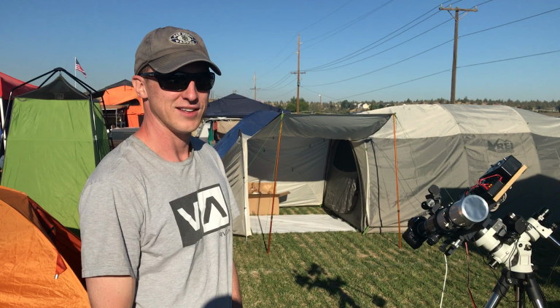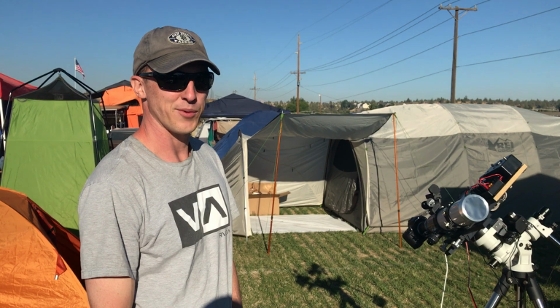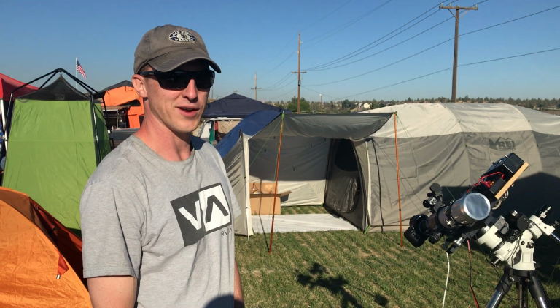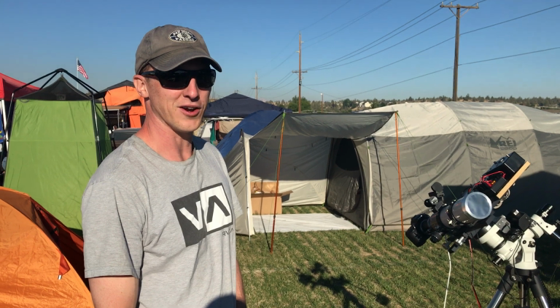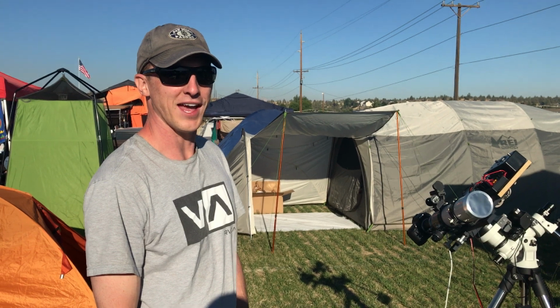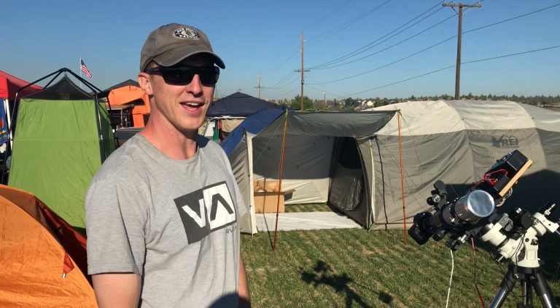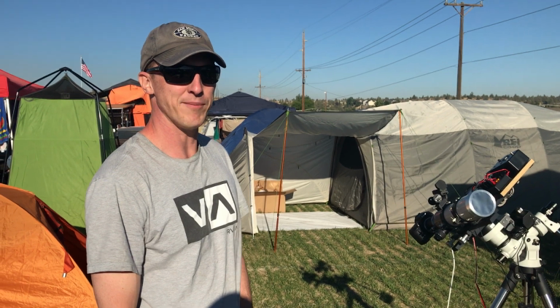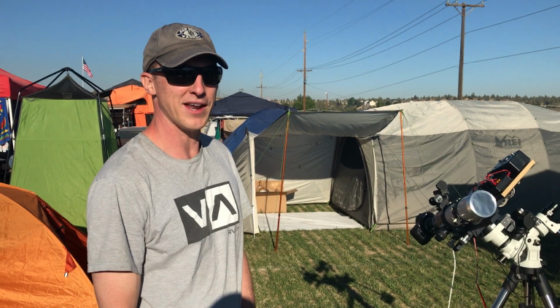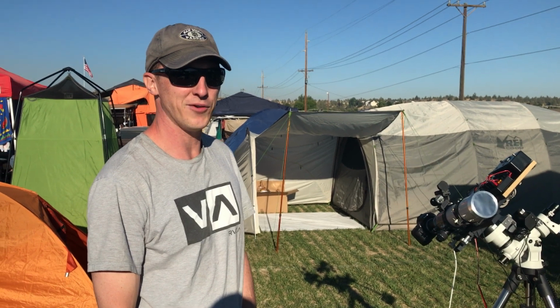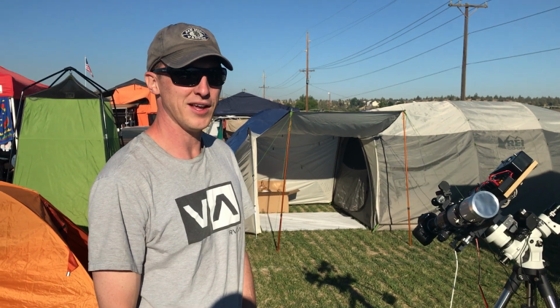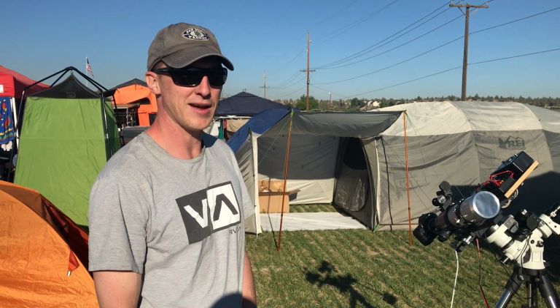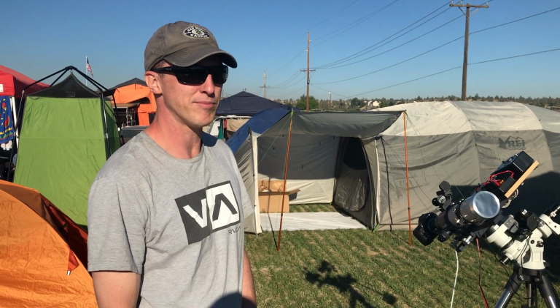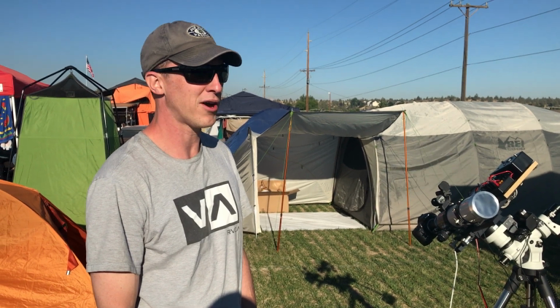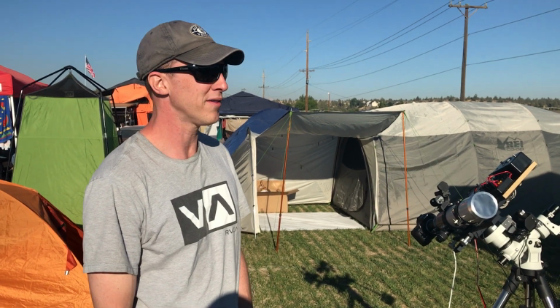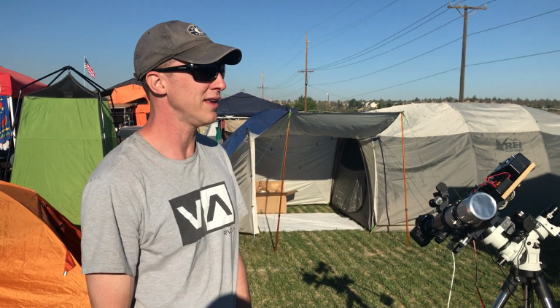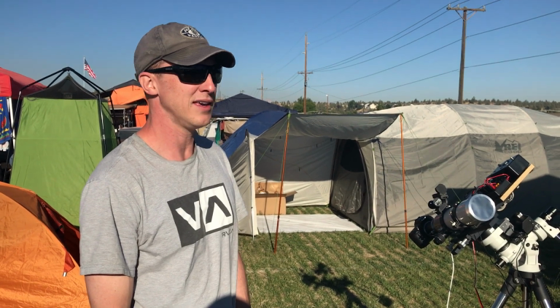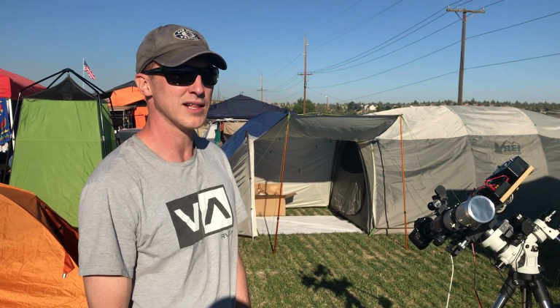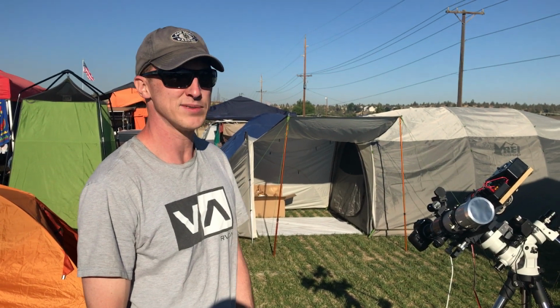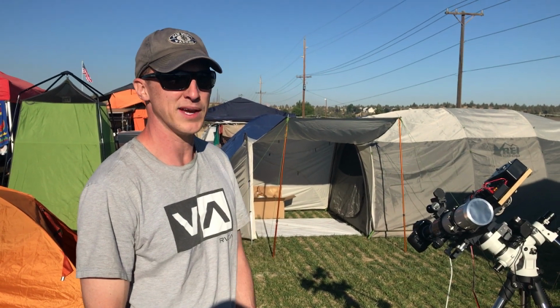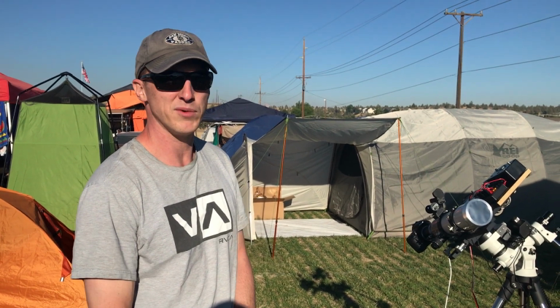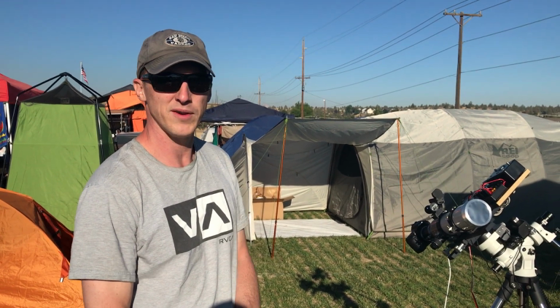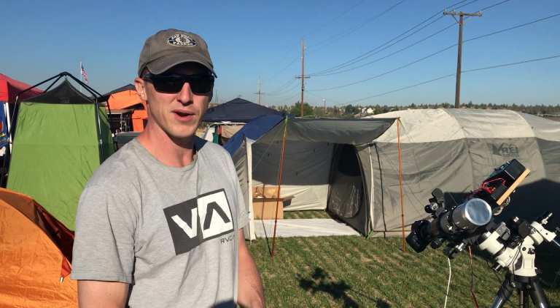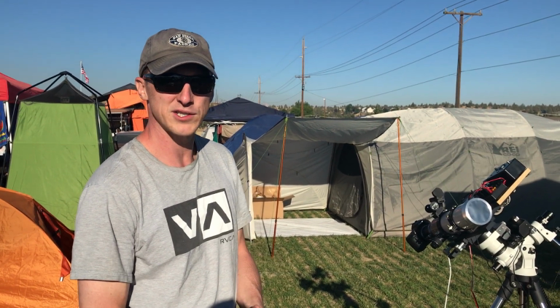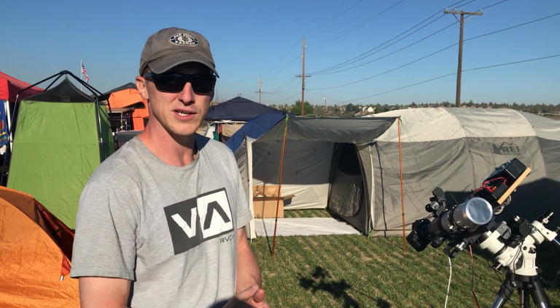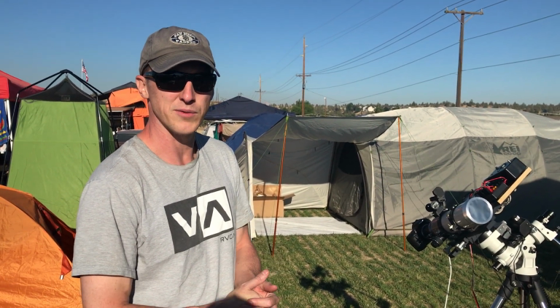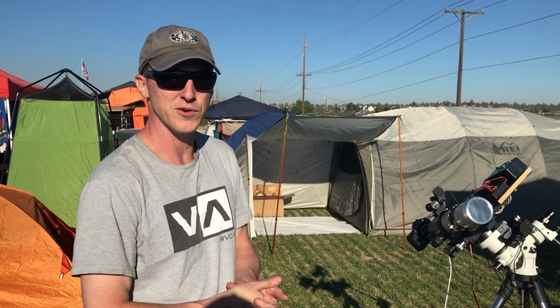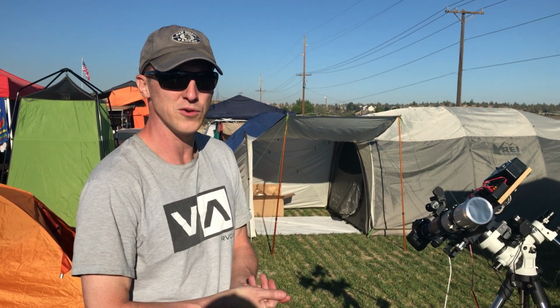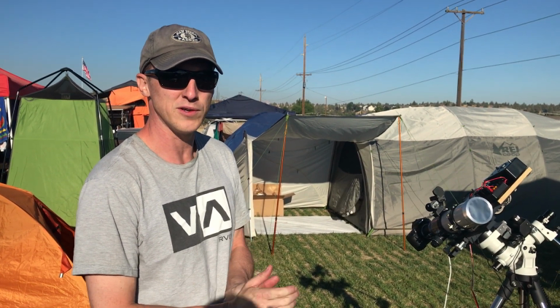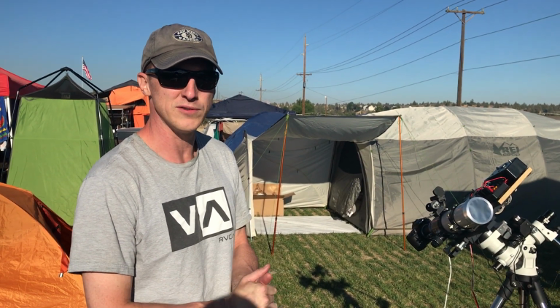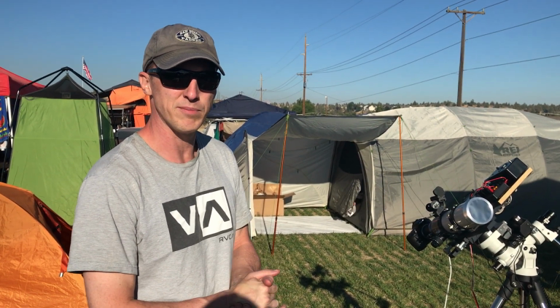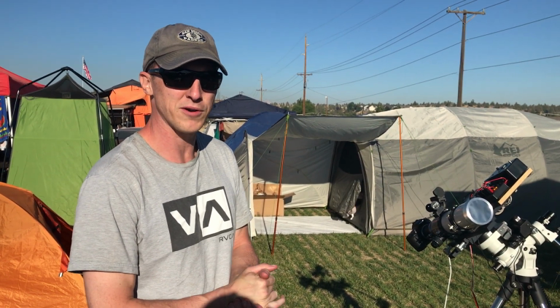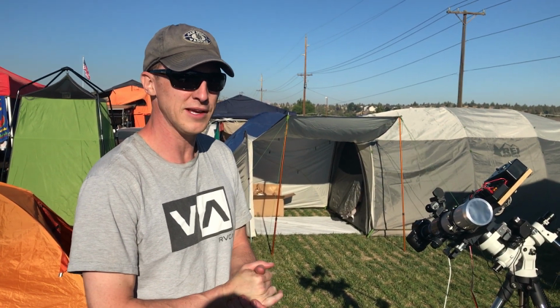Hey, I'm Matt Henry. I'm part of the Eclipse Megamovie project with Google and UC Berkeley.